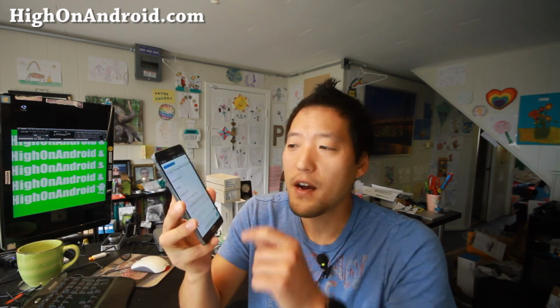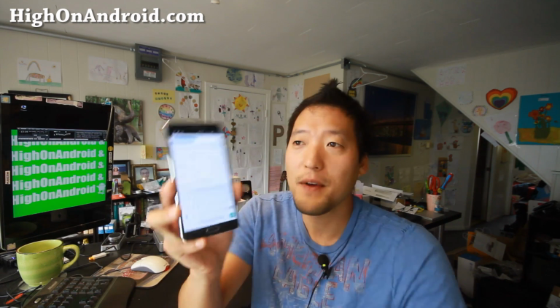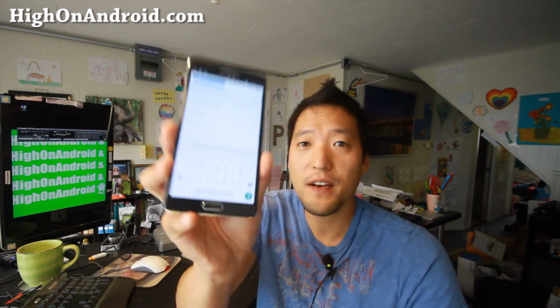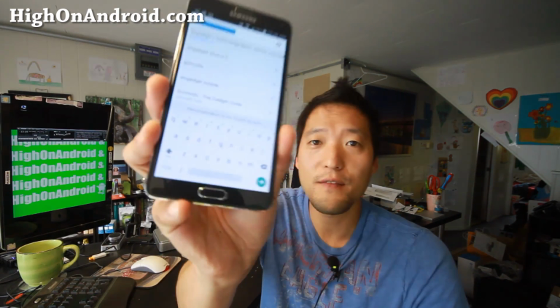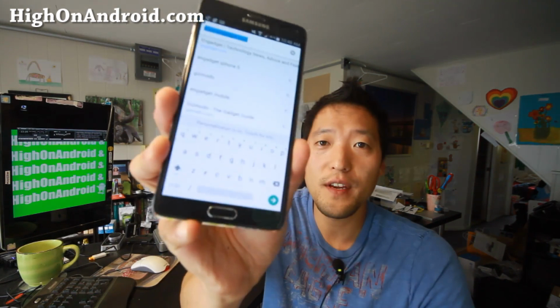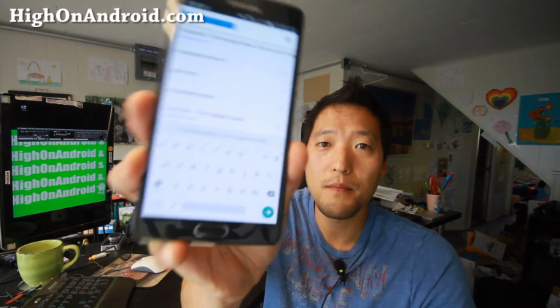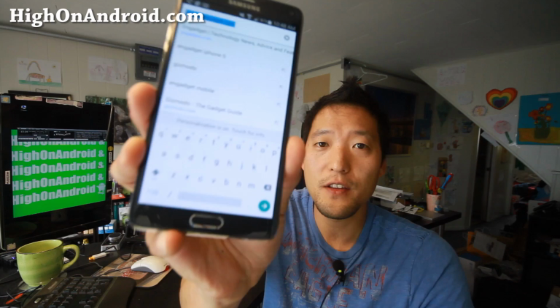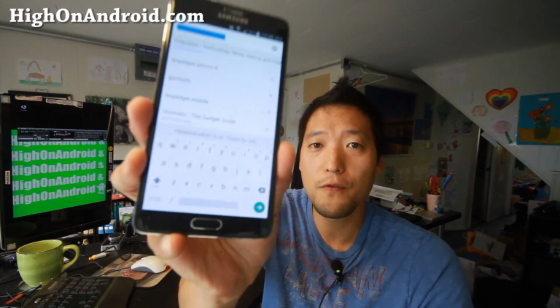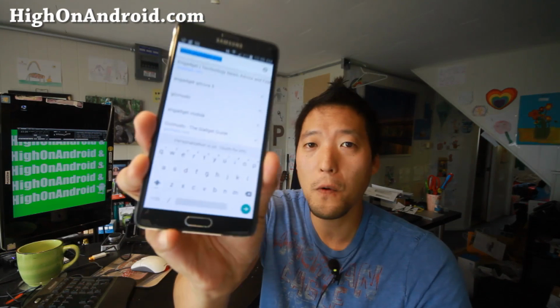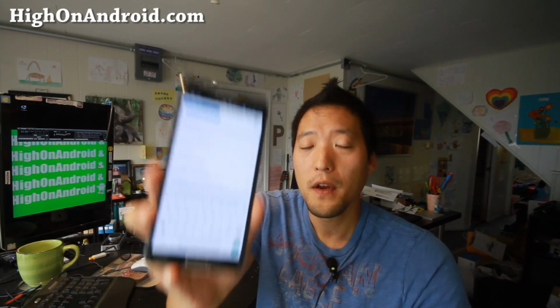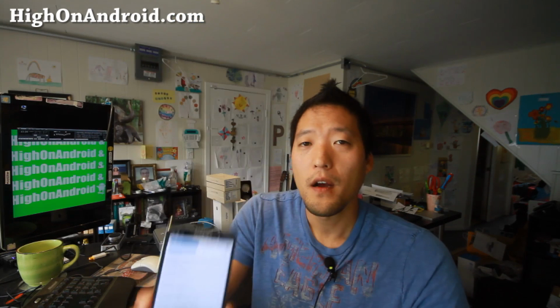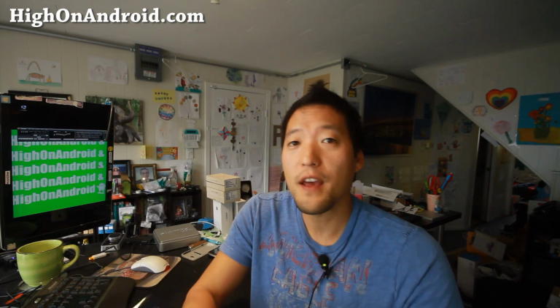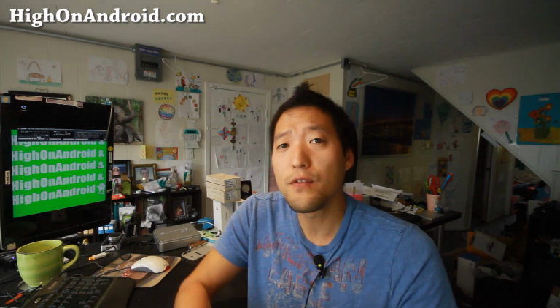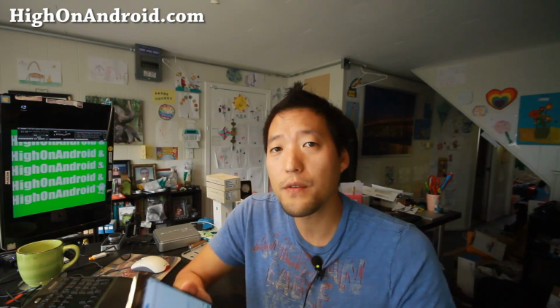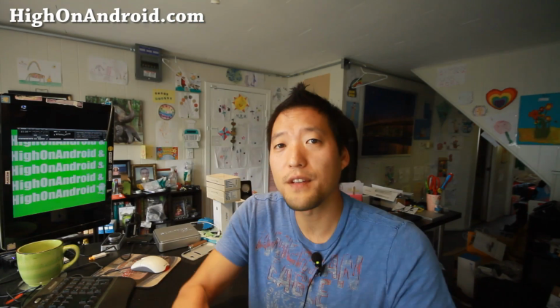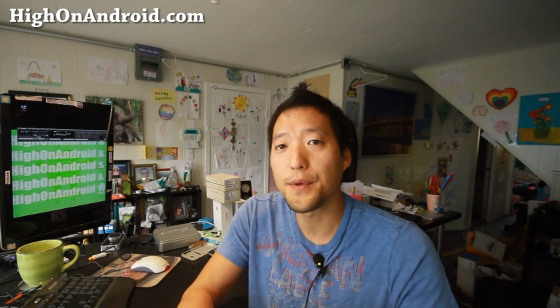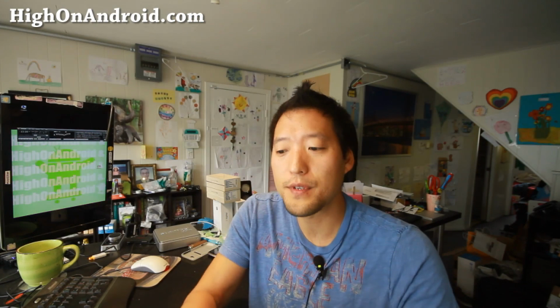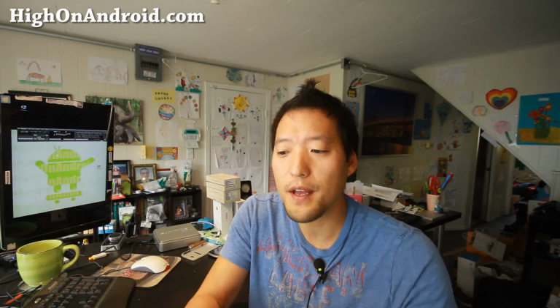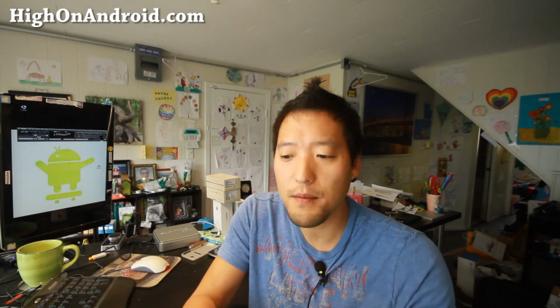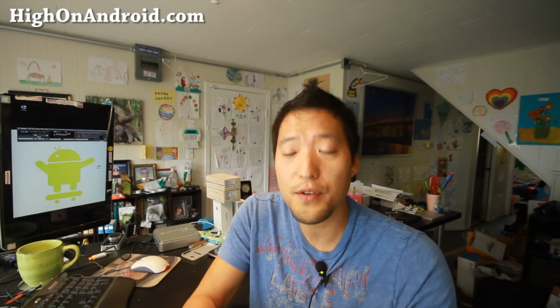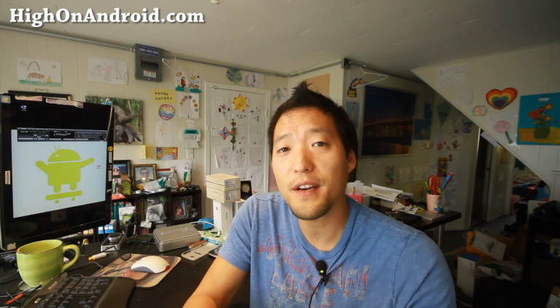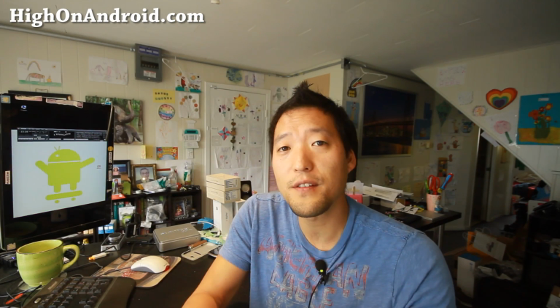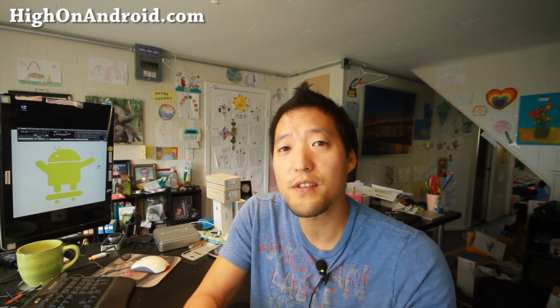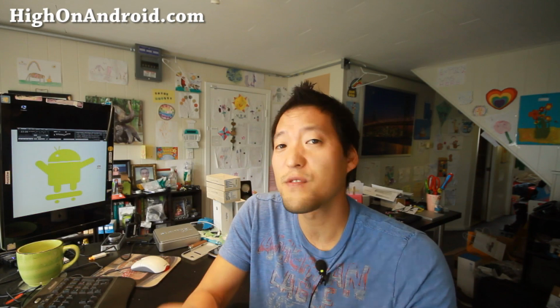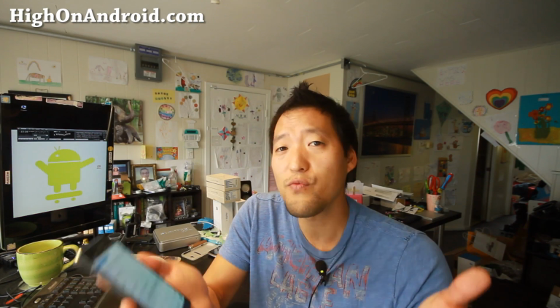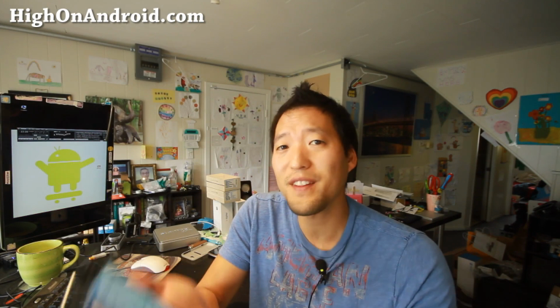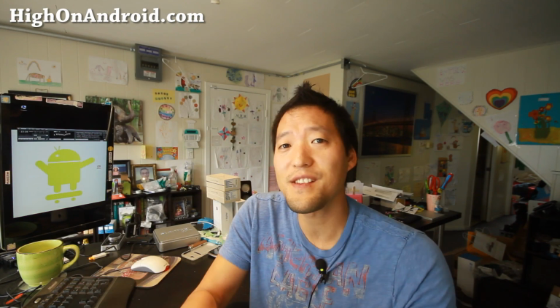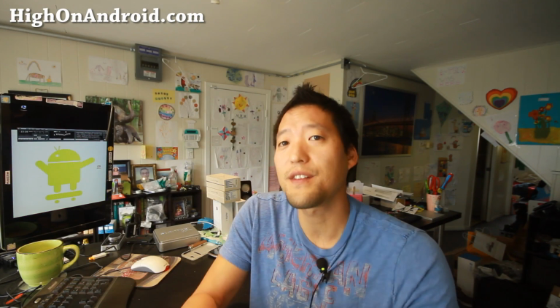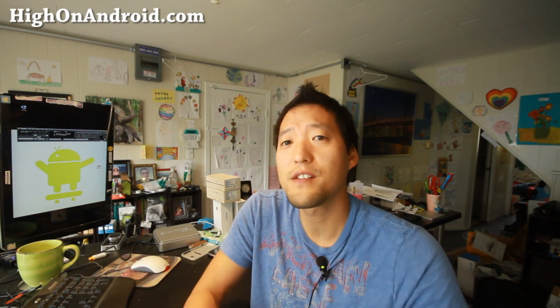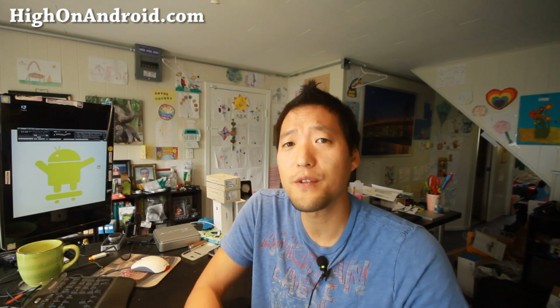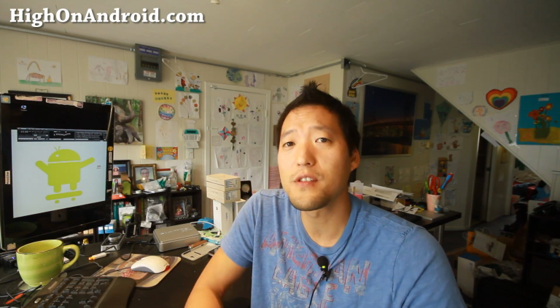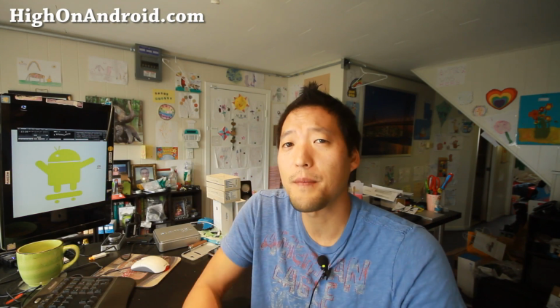I've got it running on my Note 4 and you don't need root. Let me show you how to do this — it's really easy. Let's go do this.